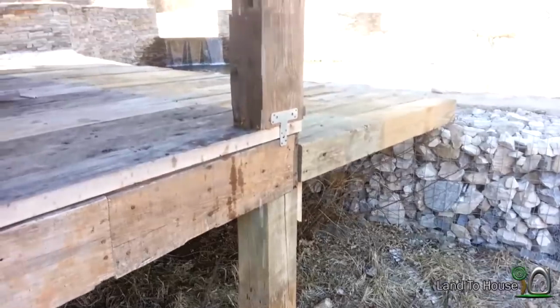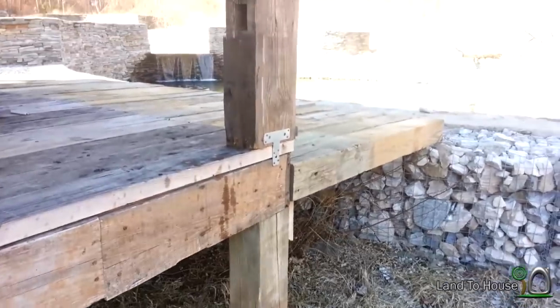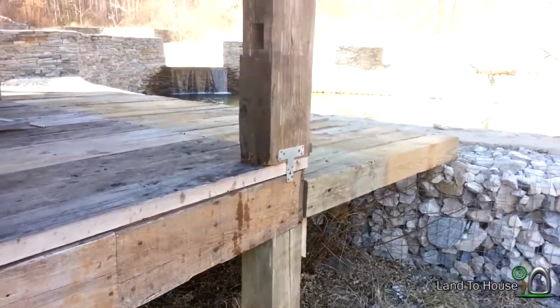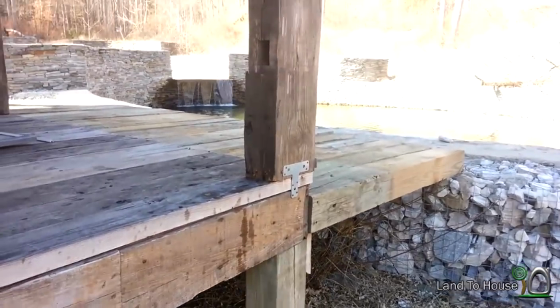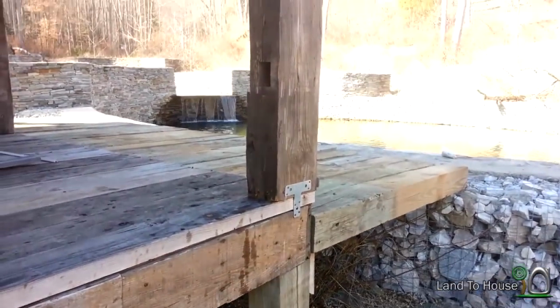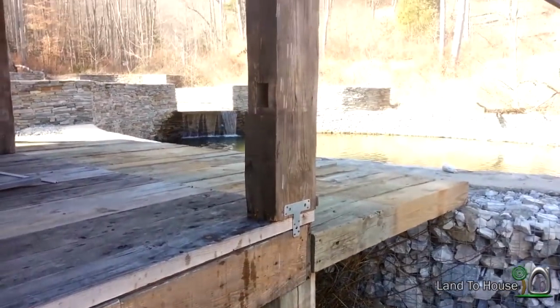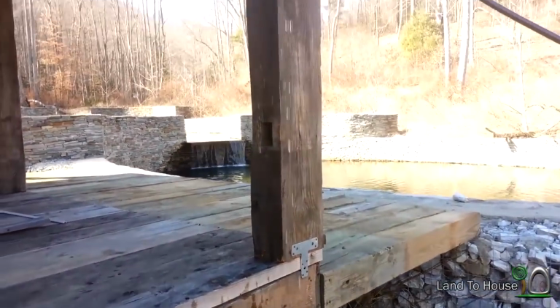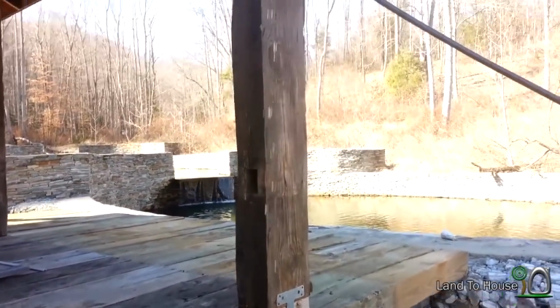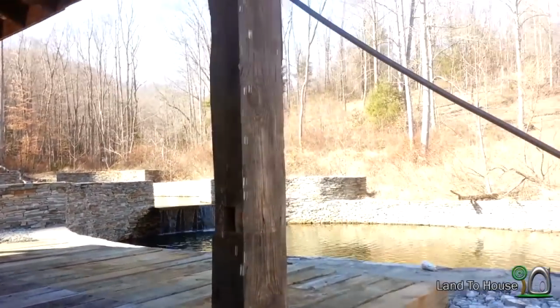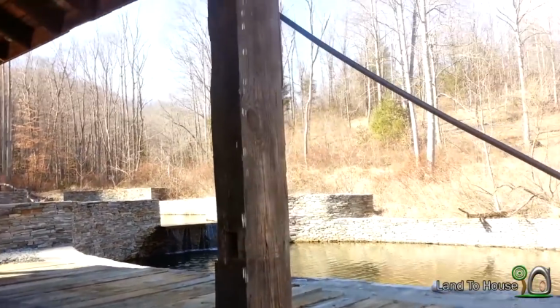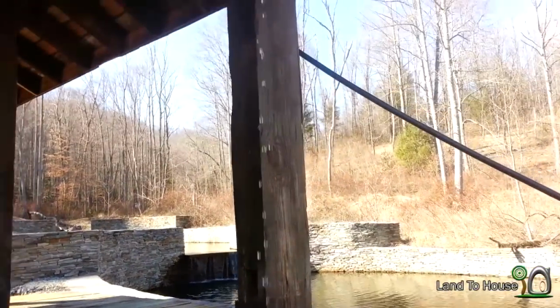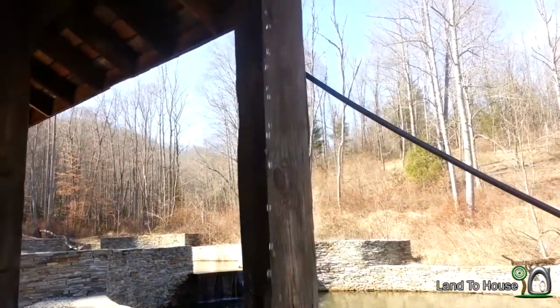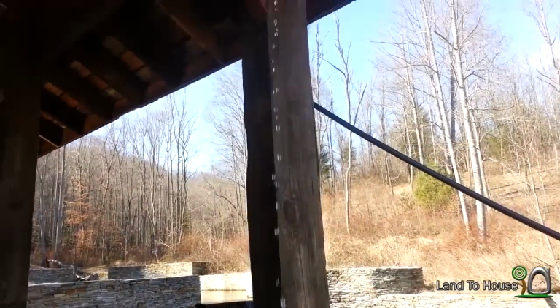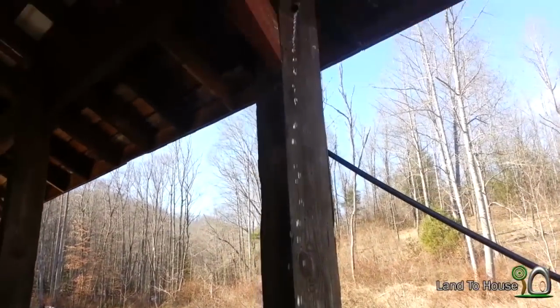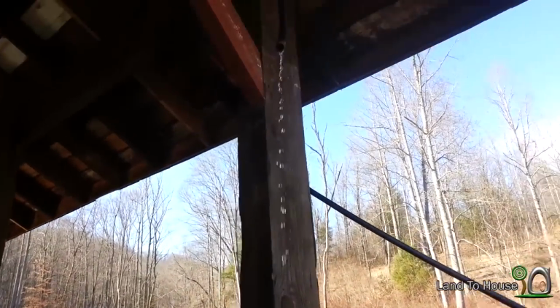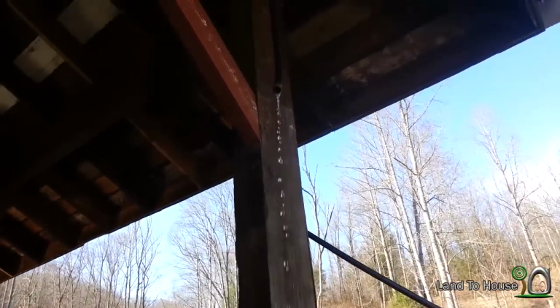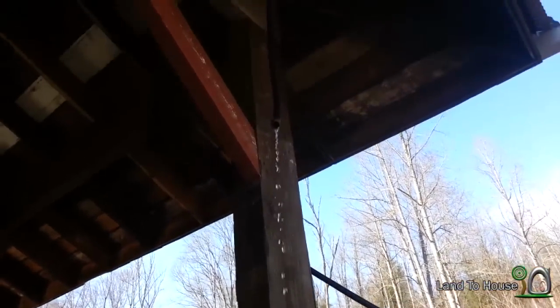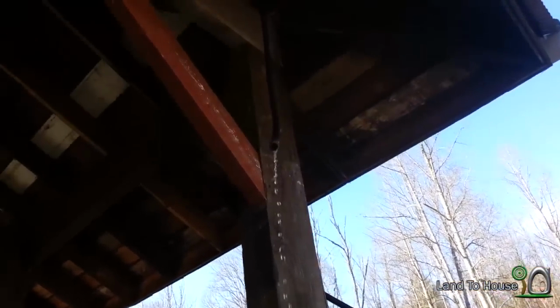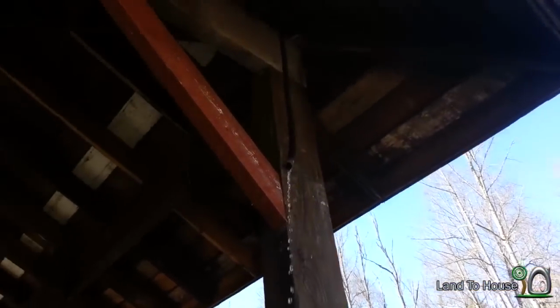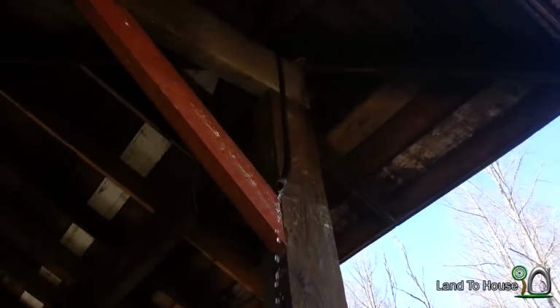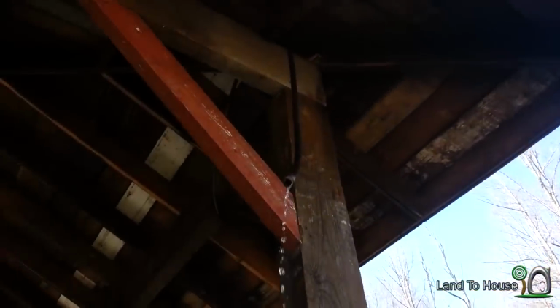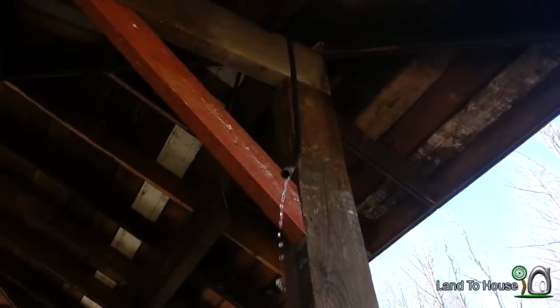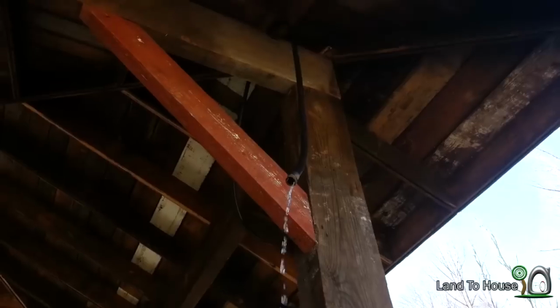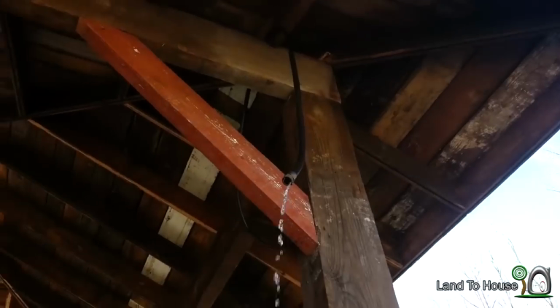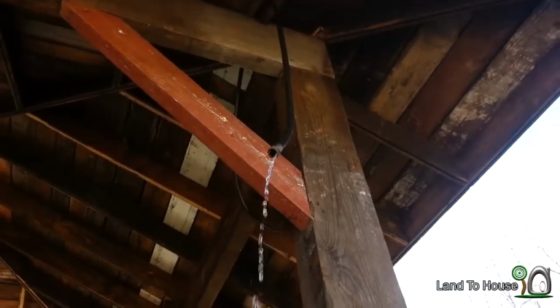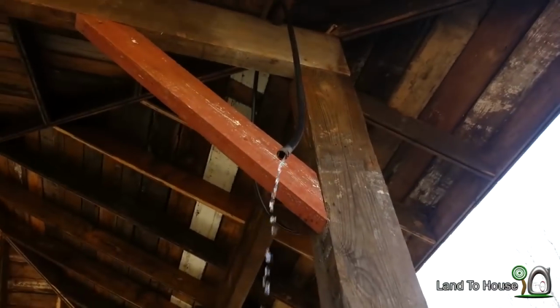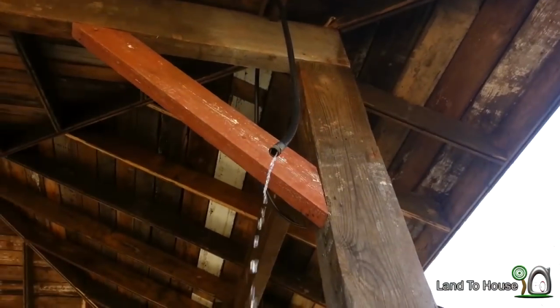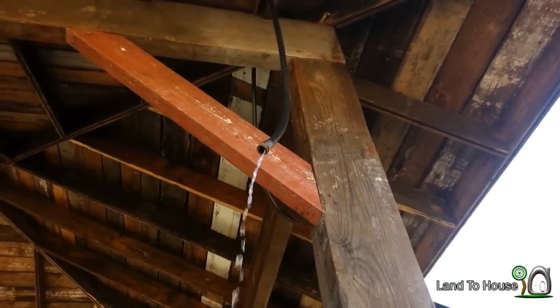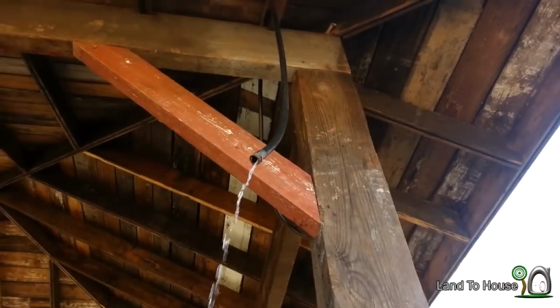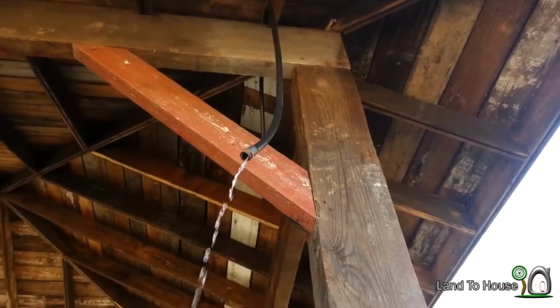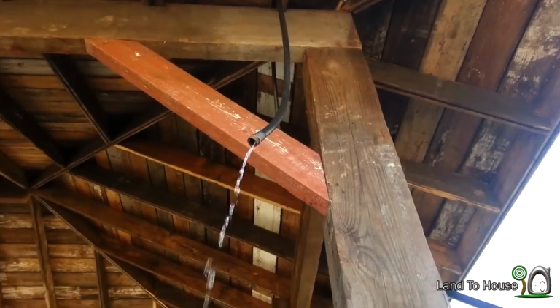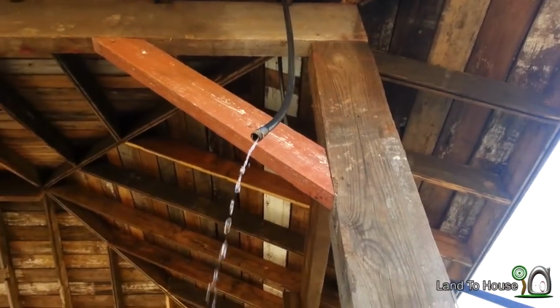The pump is out of the water and fully open, and you can see the flow we're getting here.